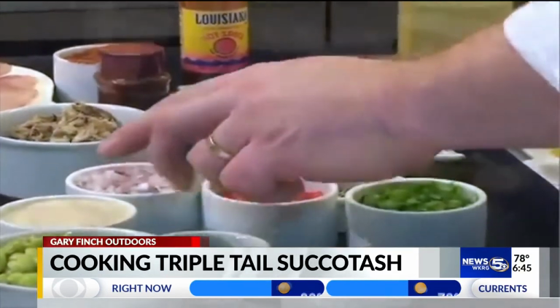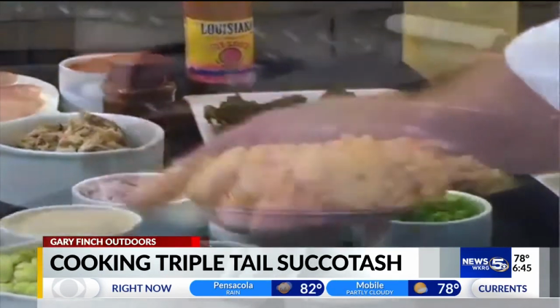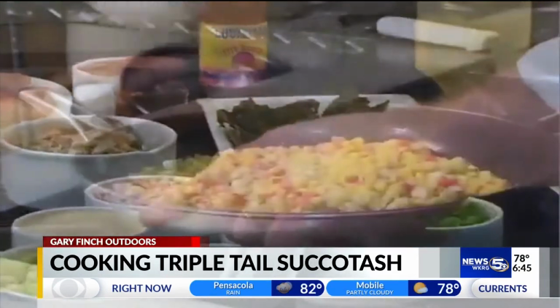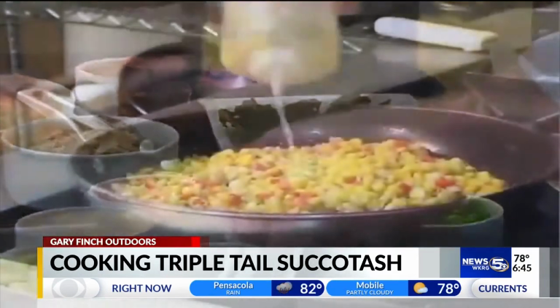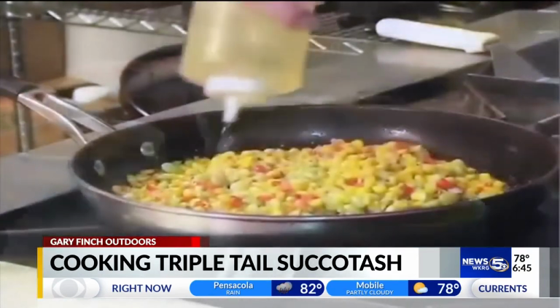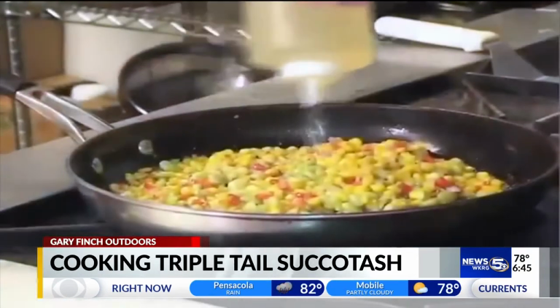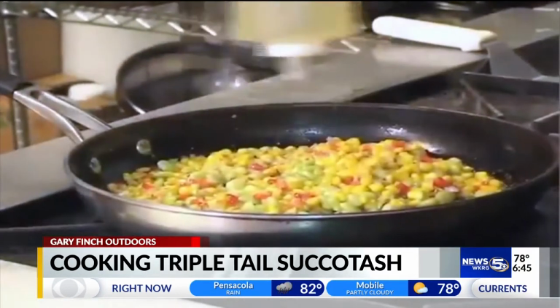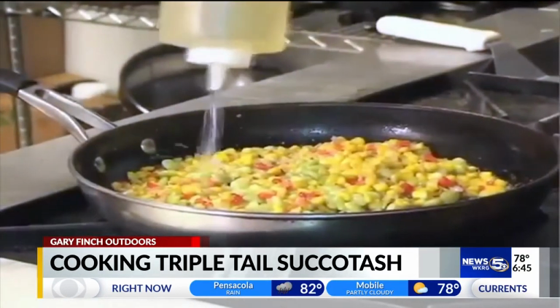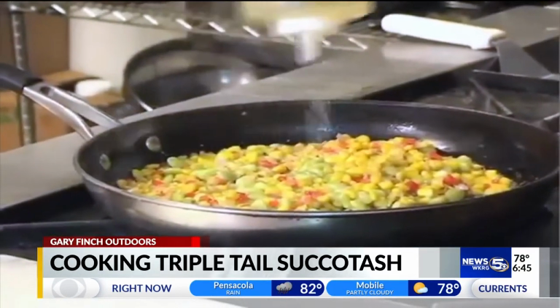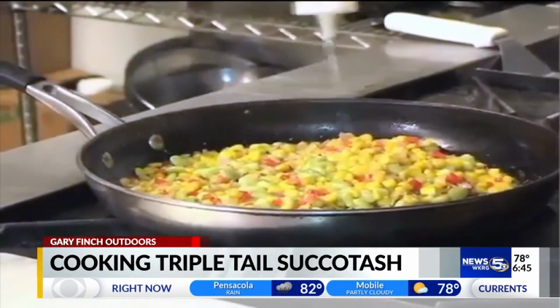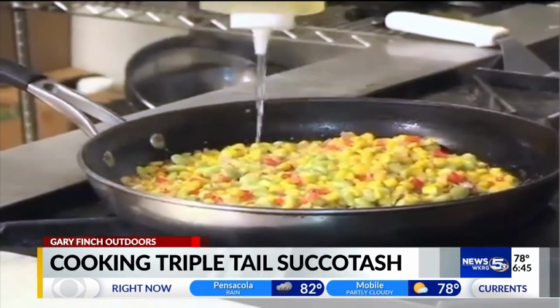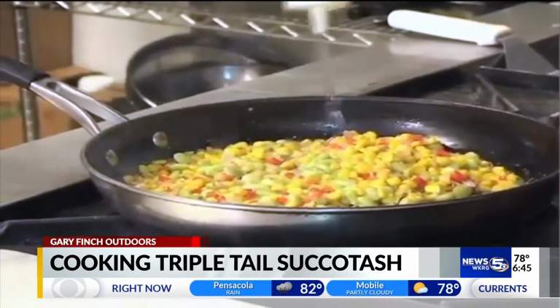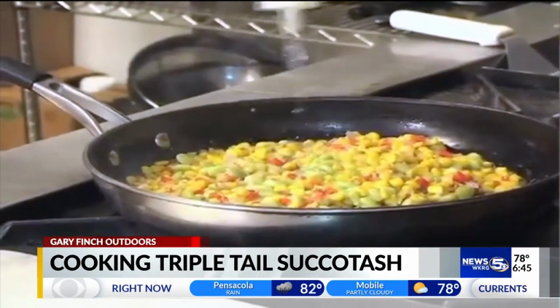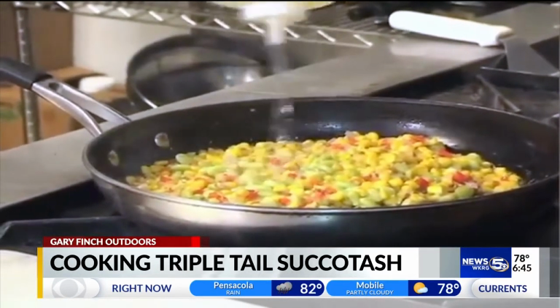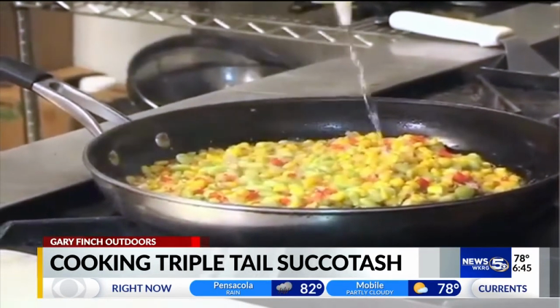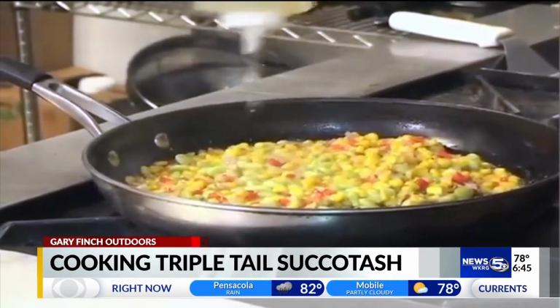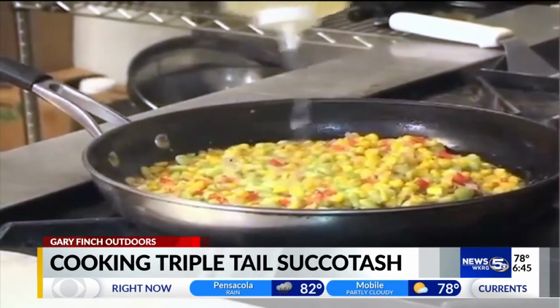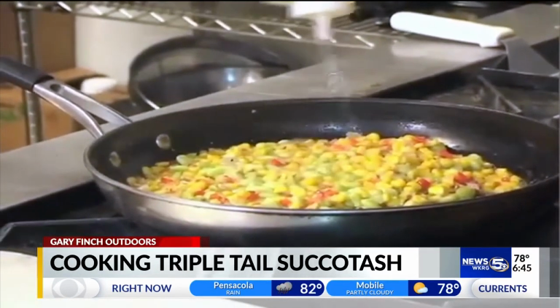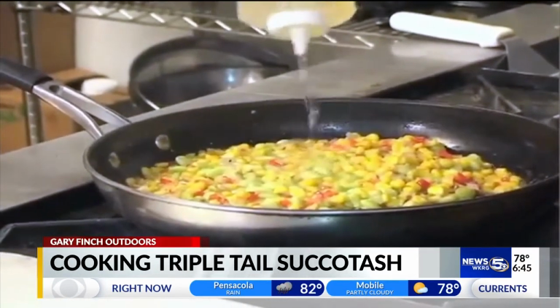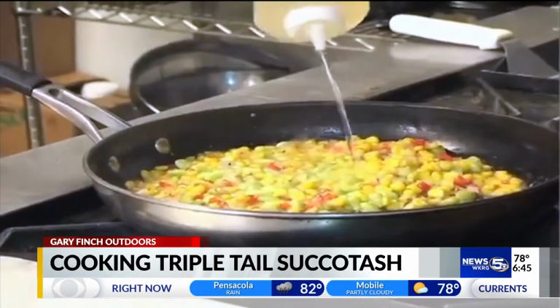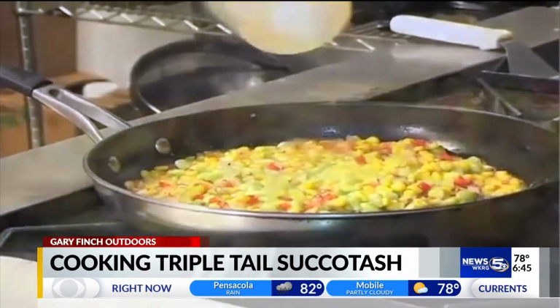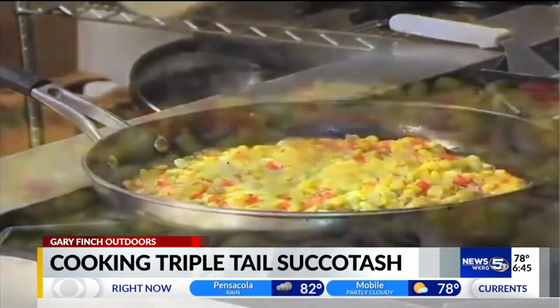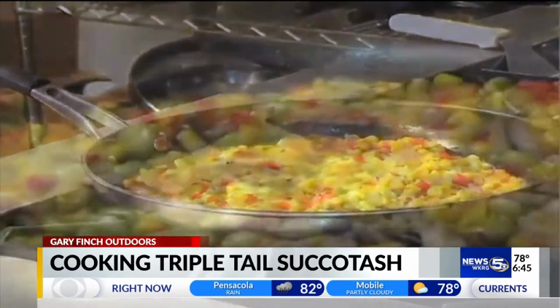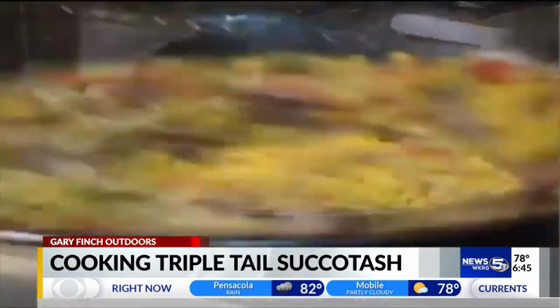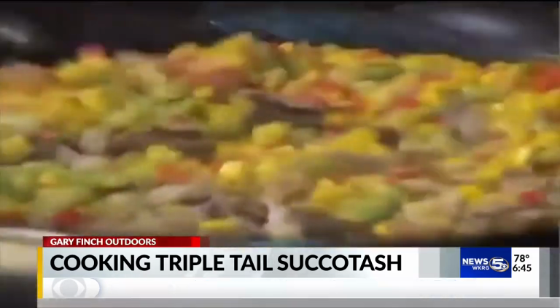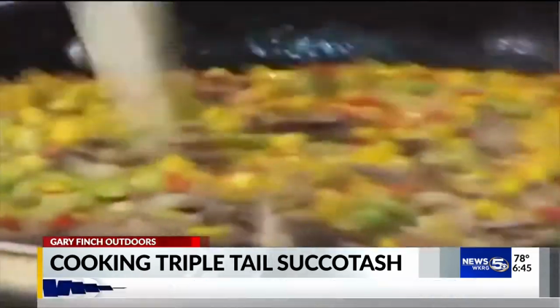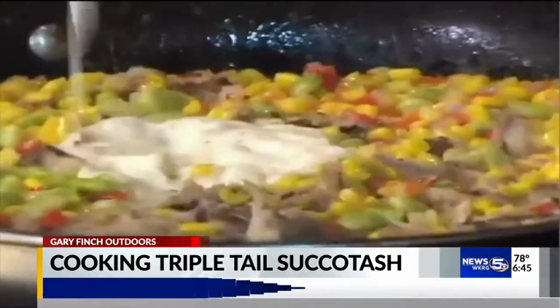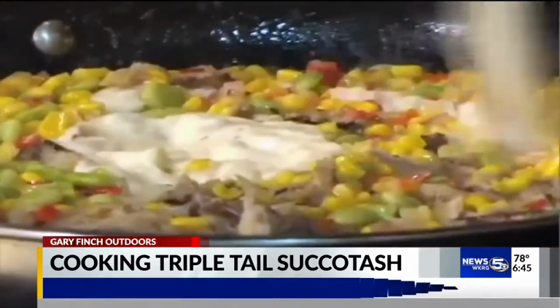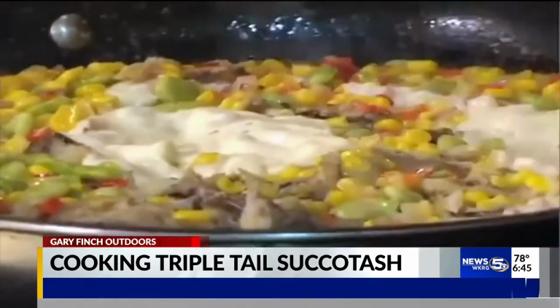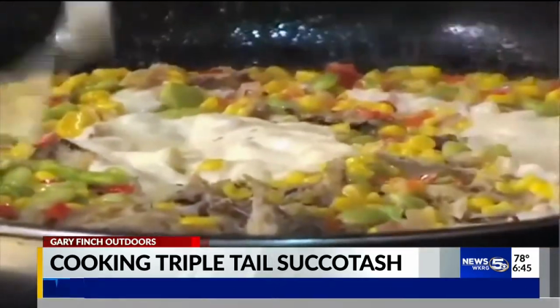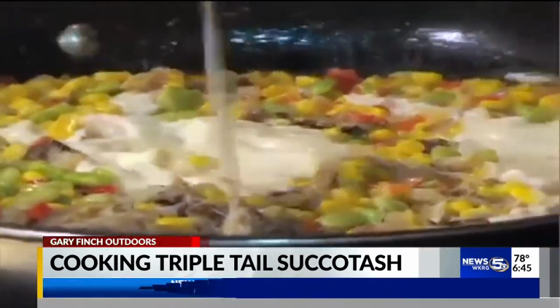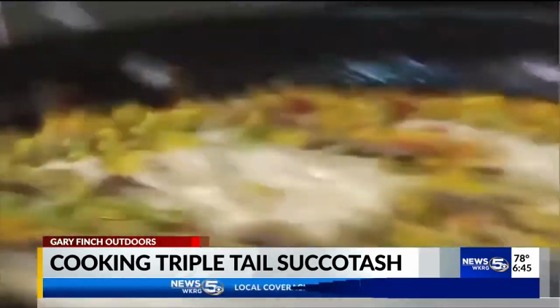We're going to add a little bit of white wine and then our pre-done Chardonnay sauce to give us a creamy finish.